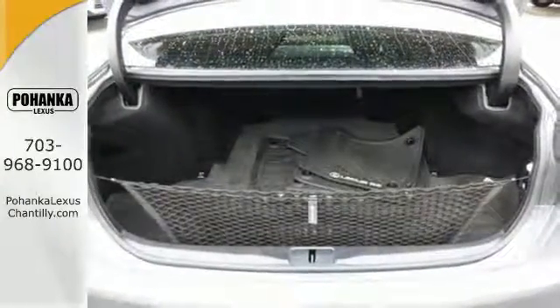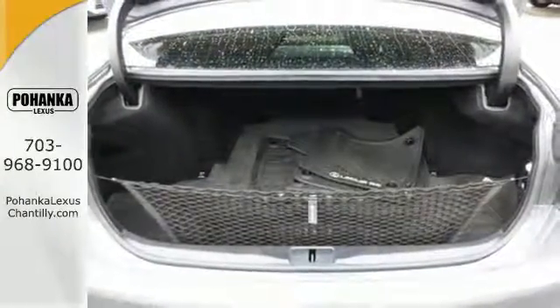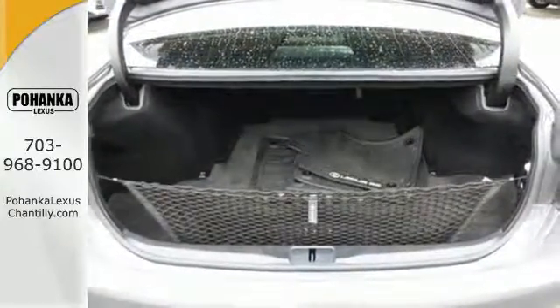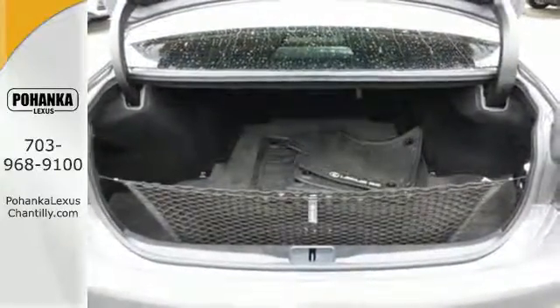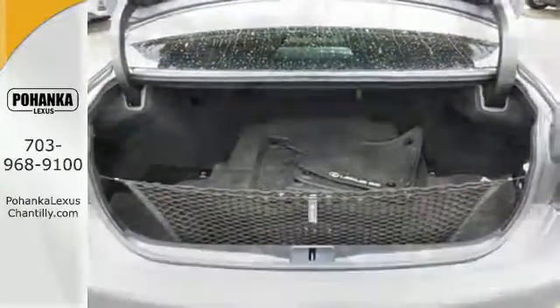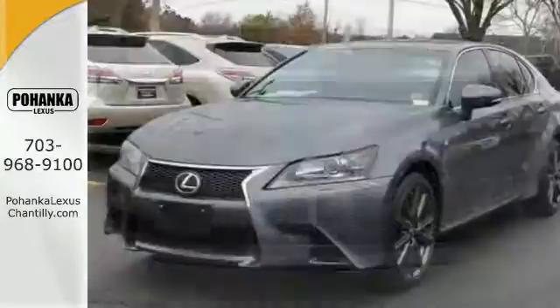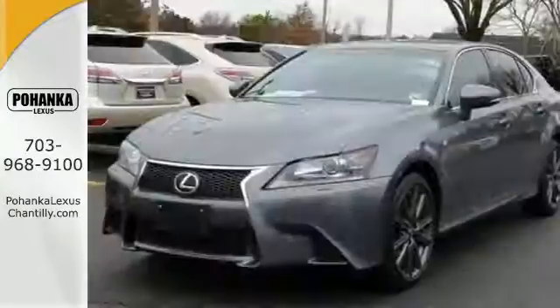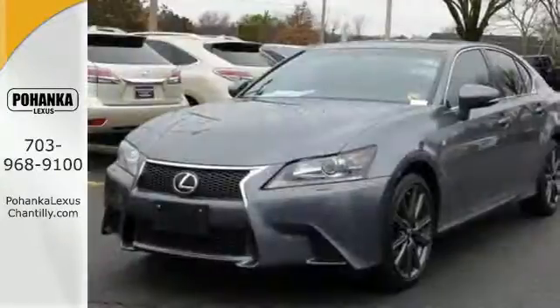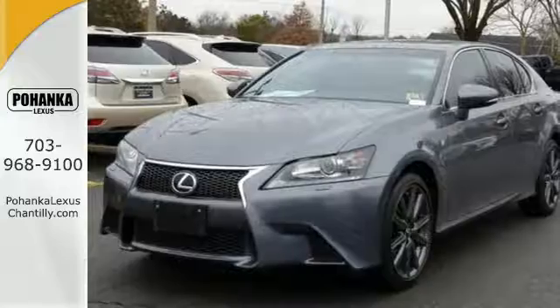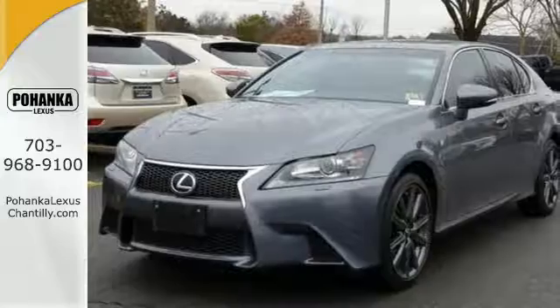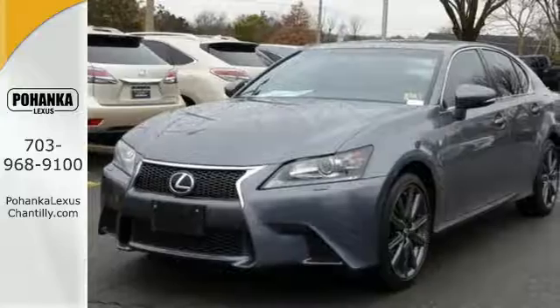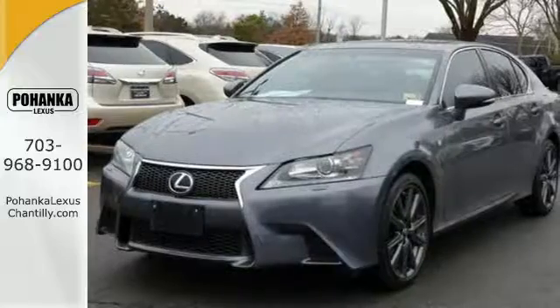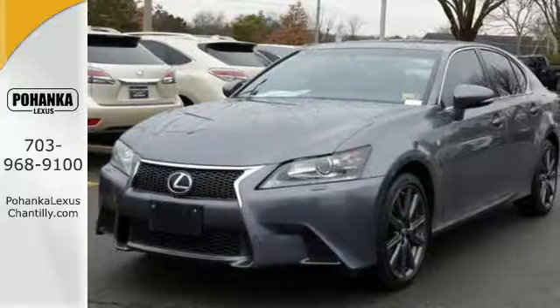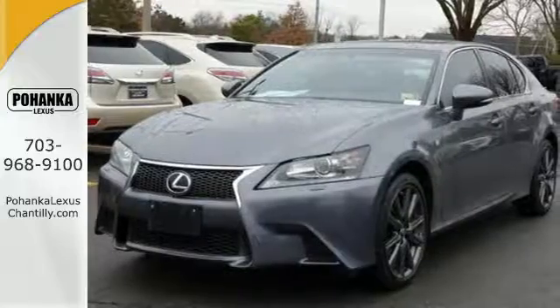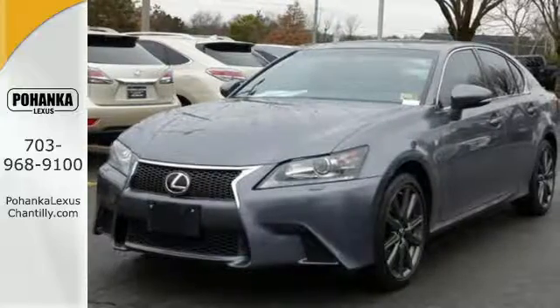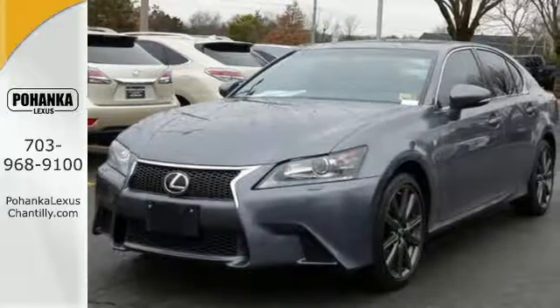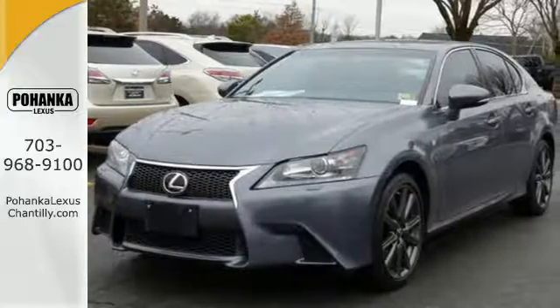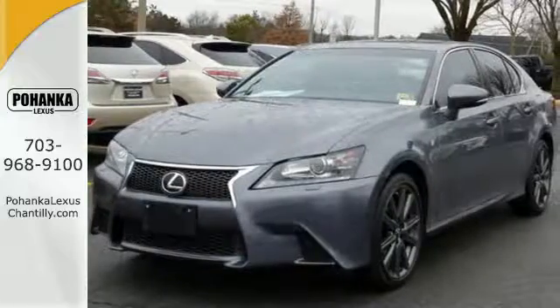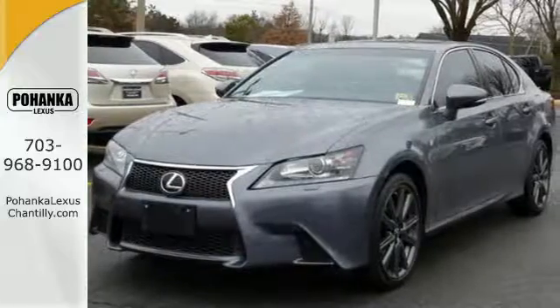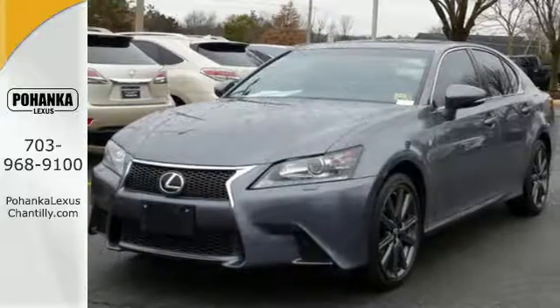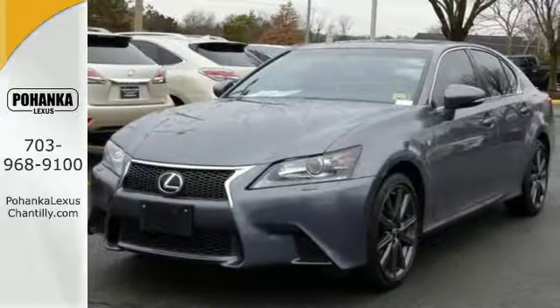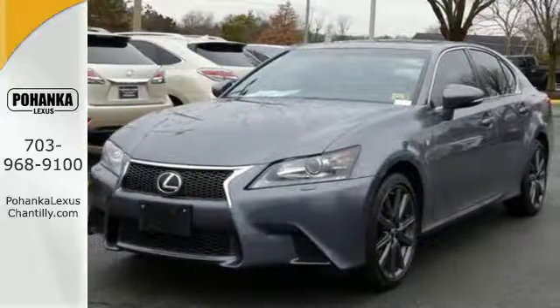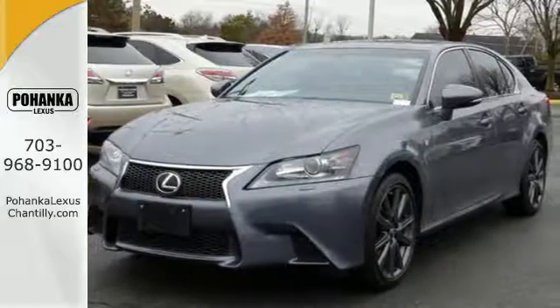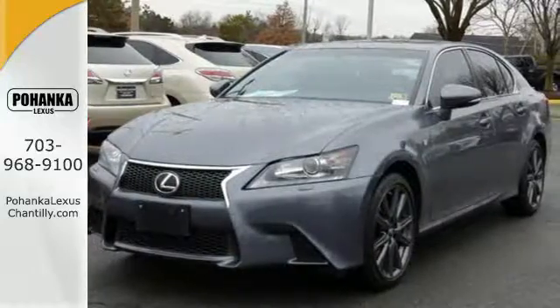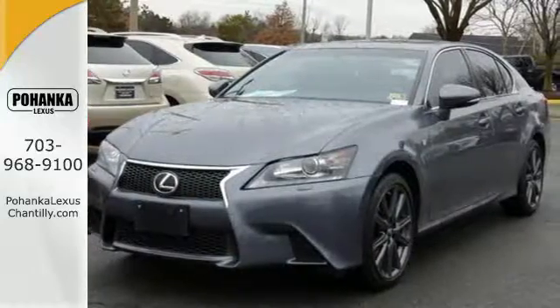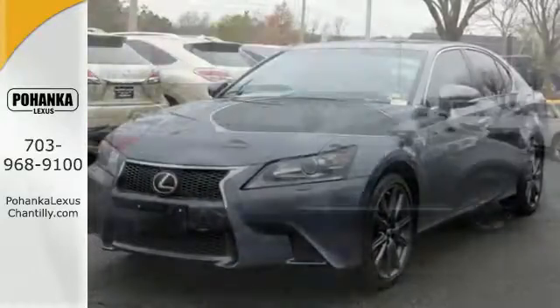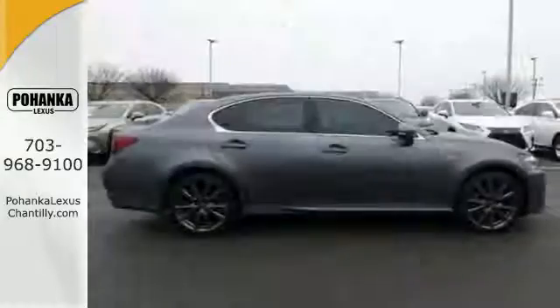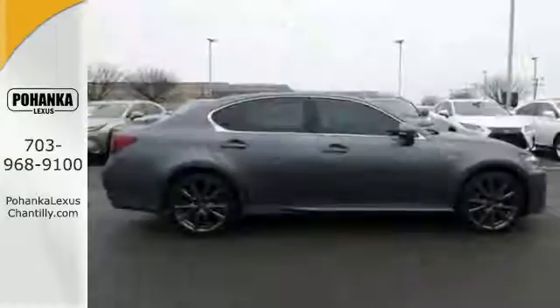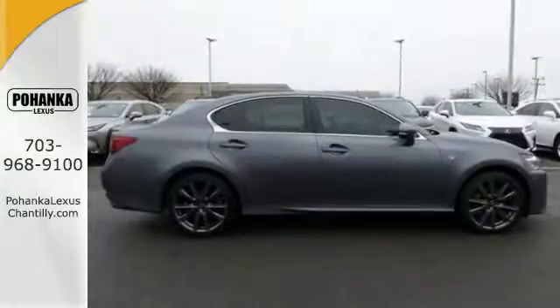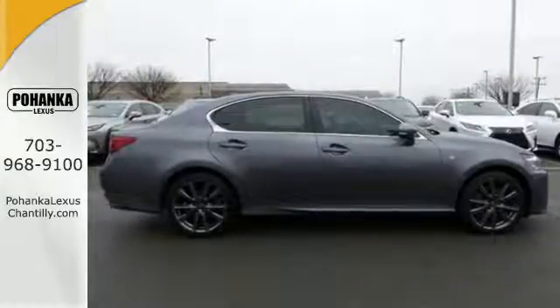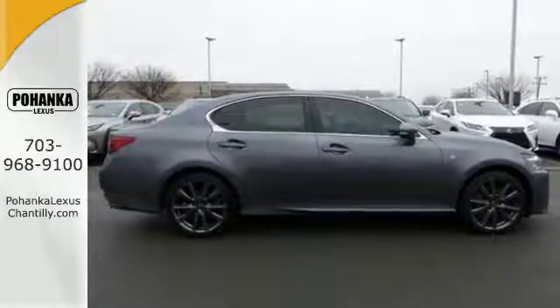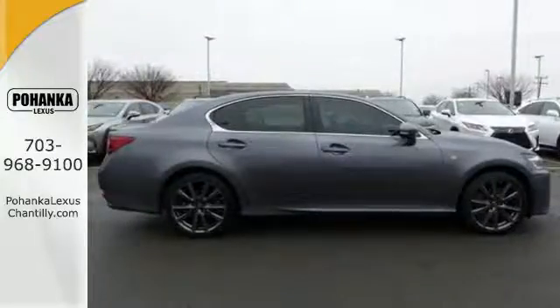engine performance and efficiency, and even the feel of the road.